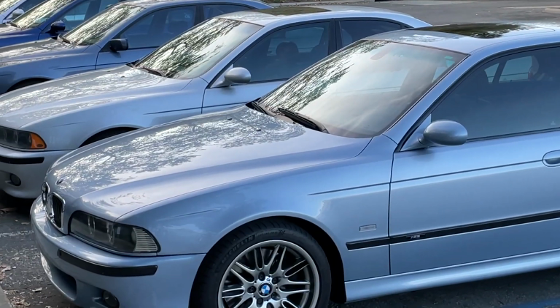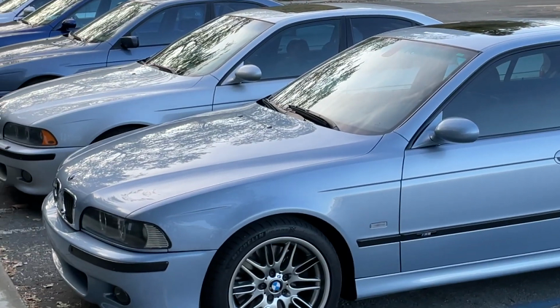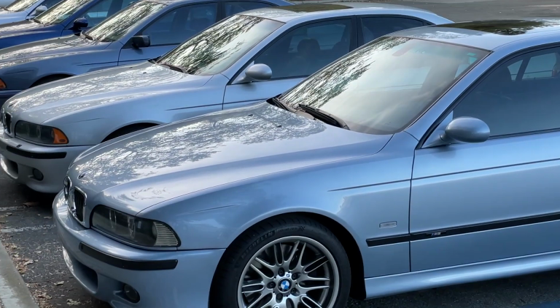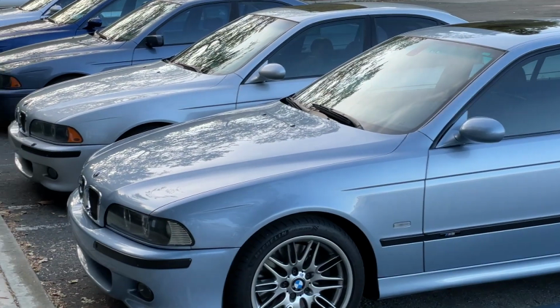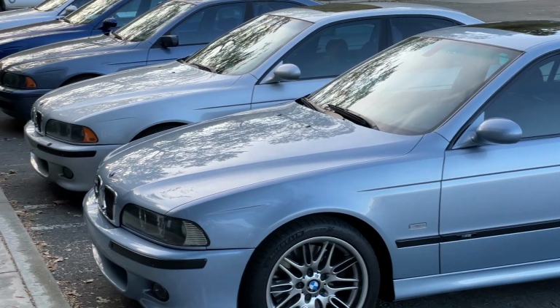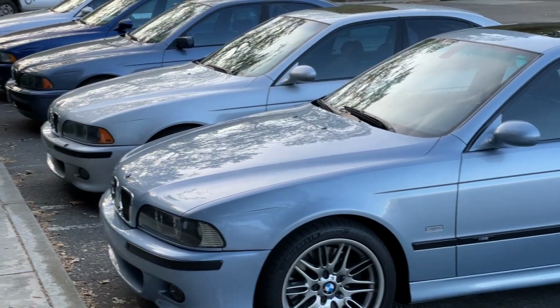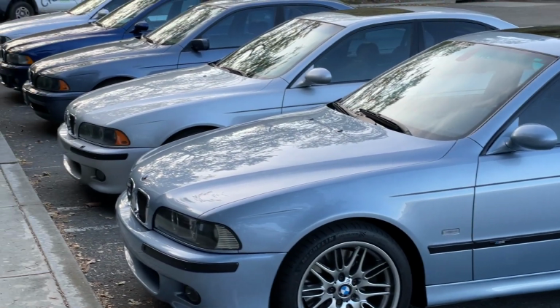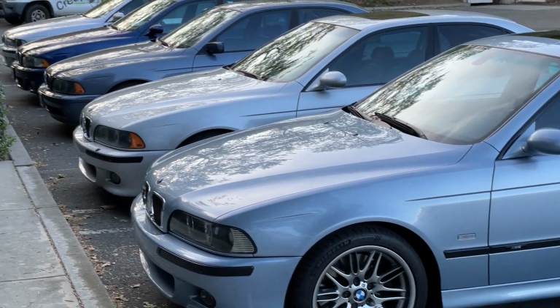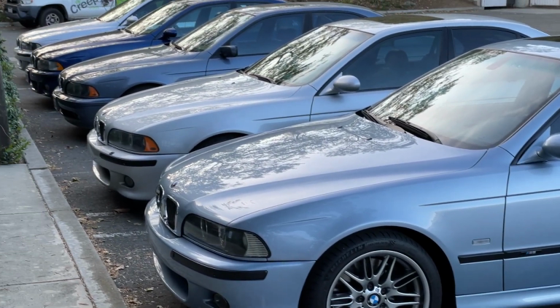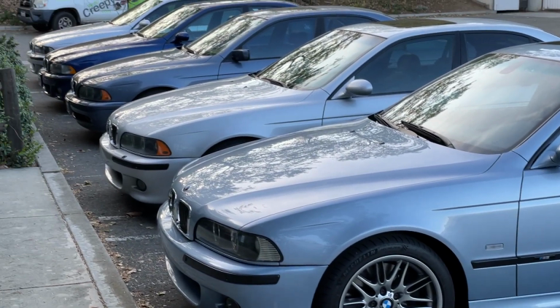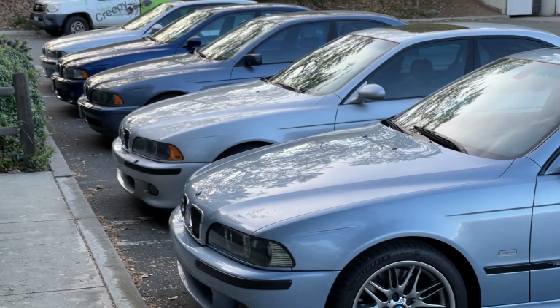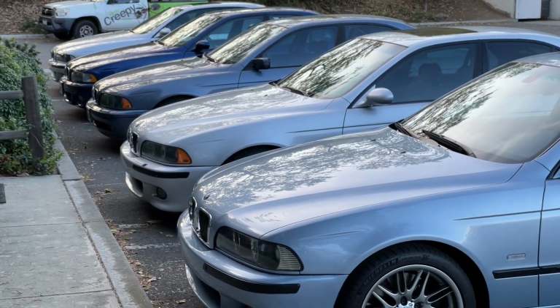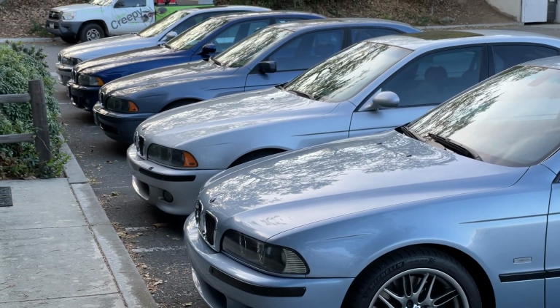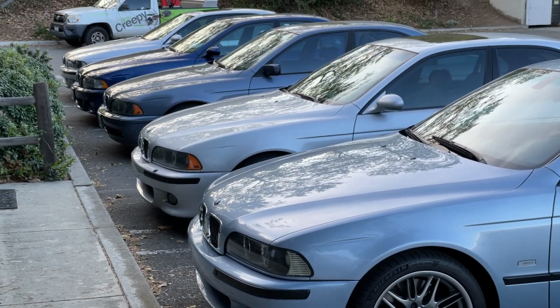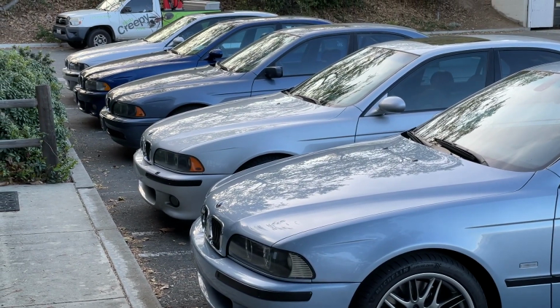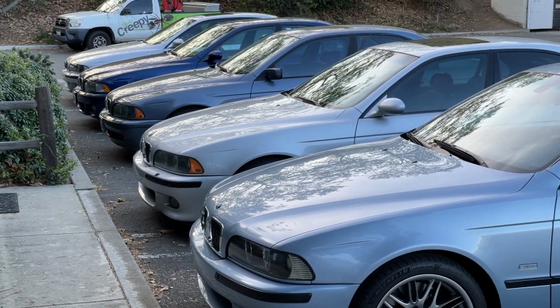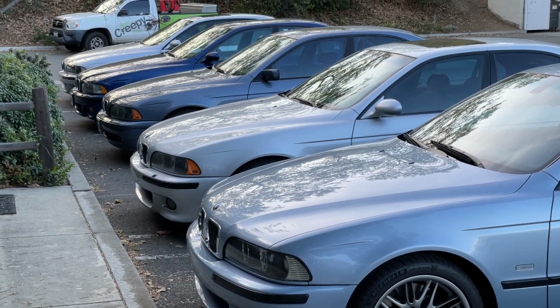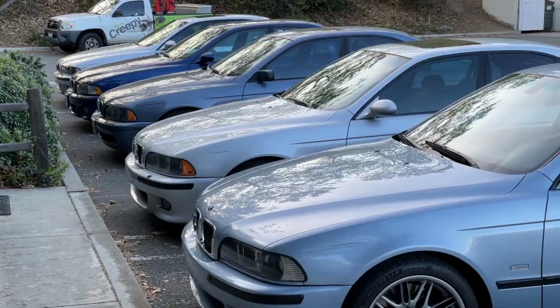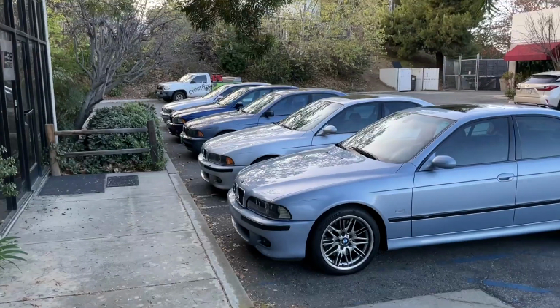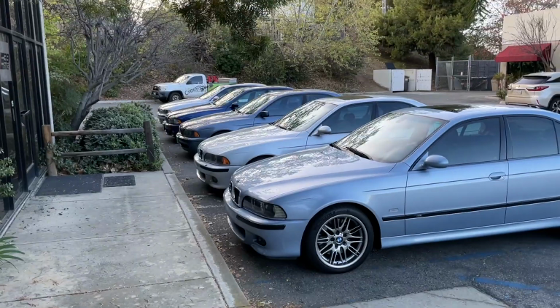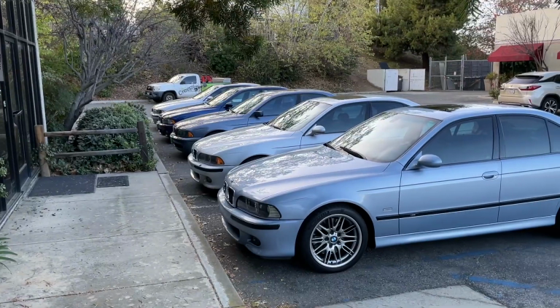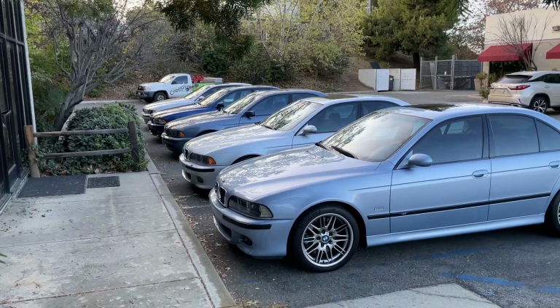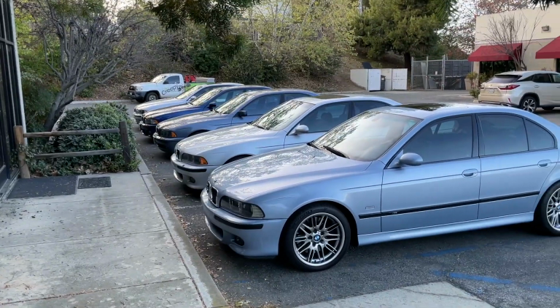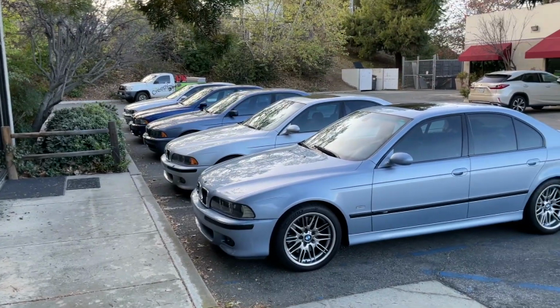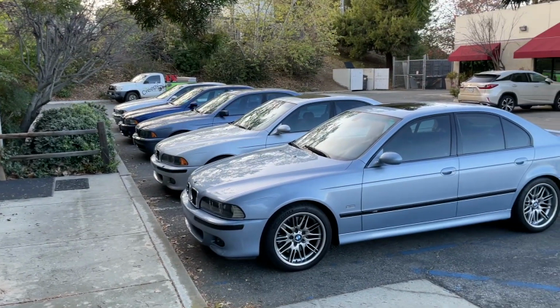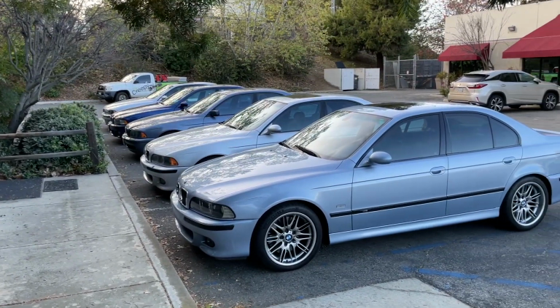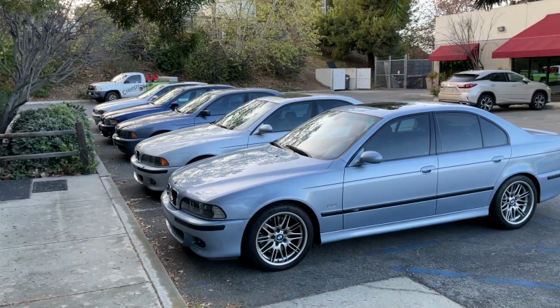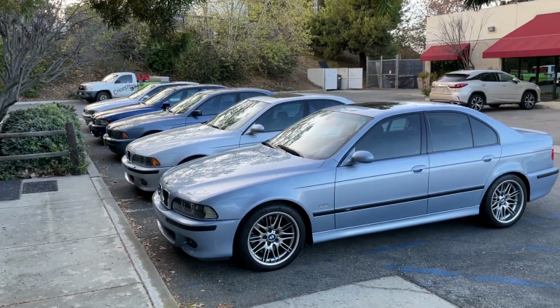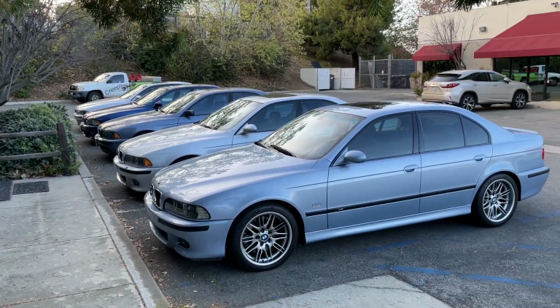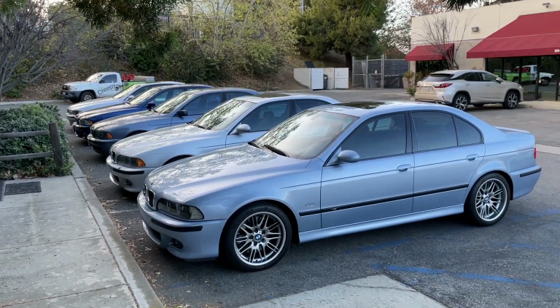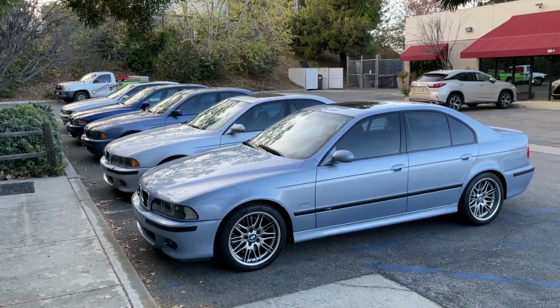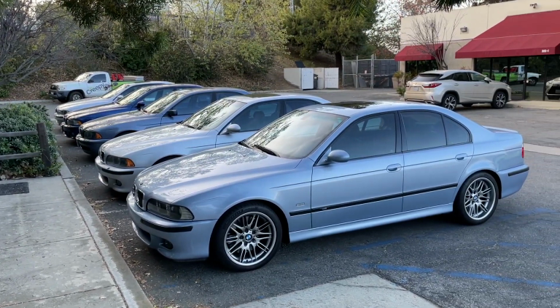80% of those cars are M5s. That's right — all but one have a V8.